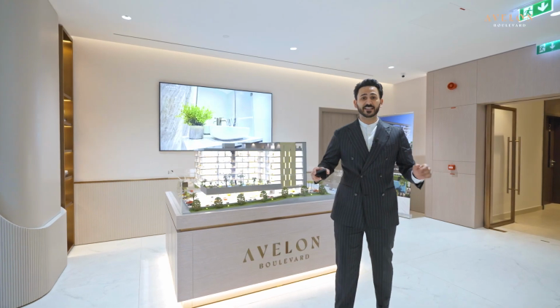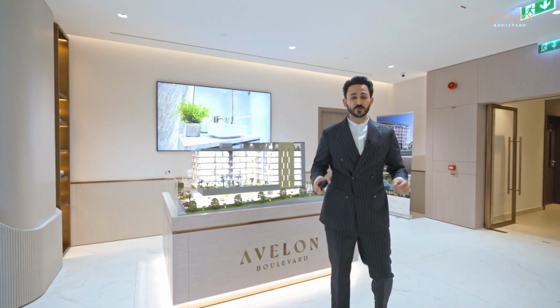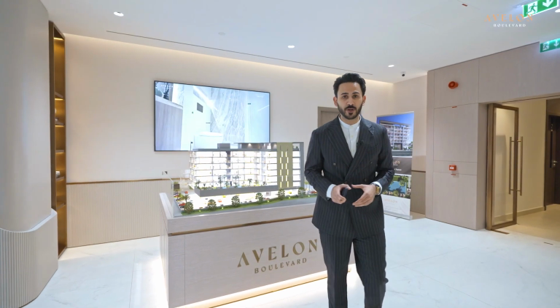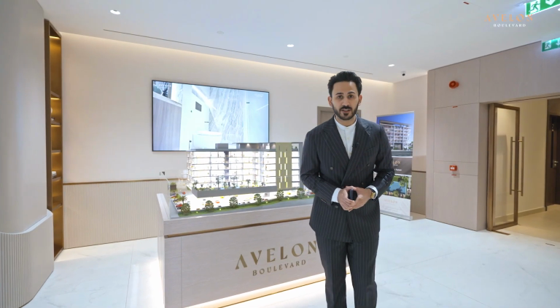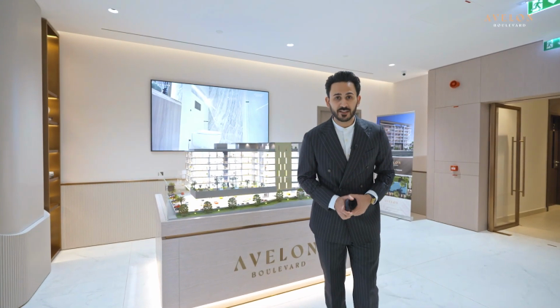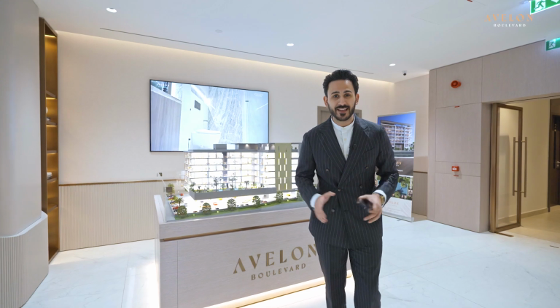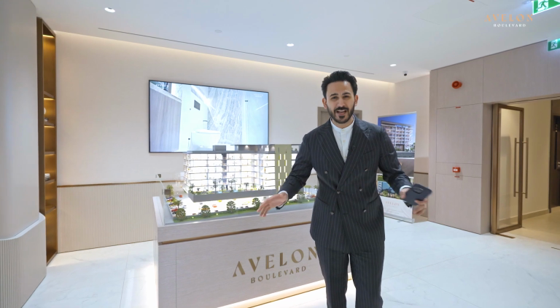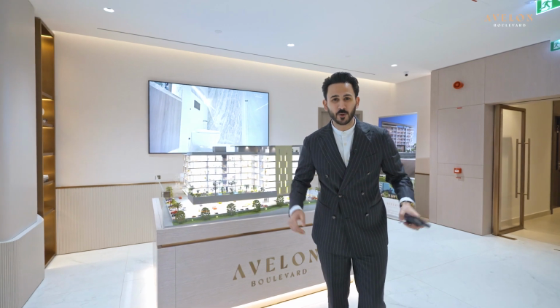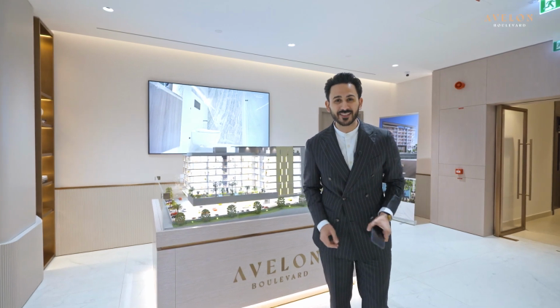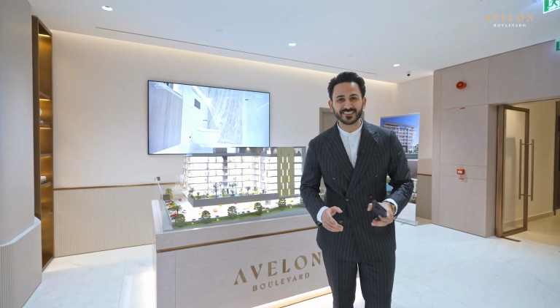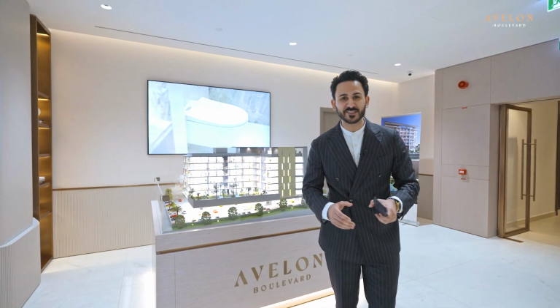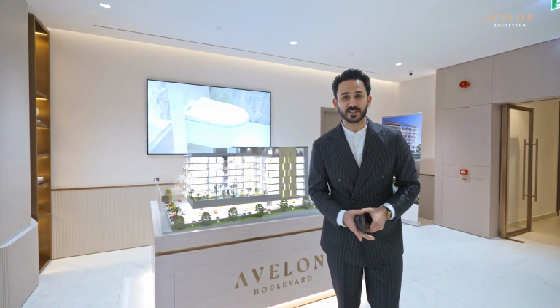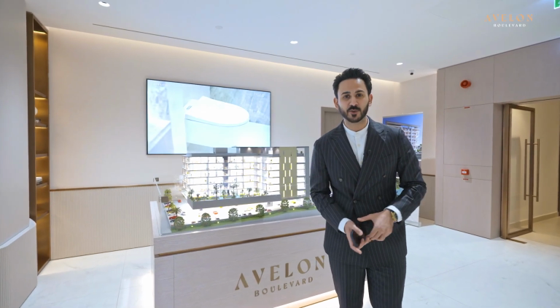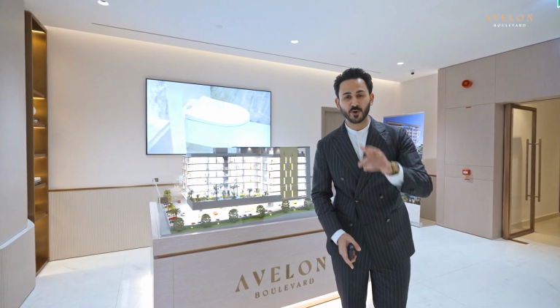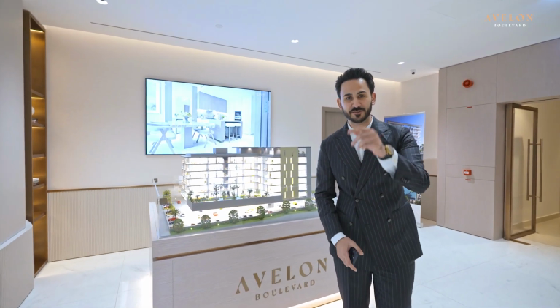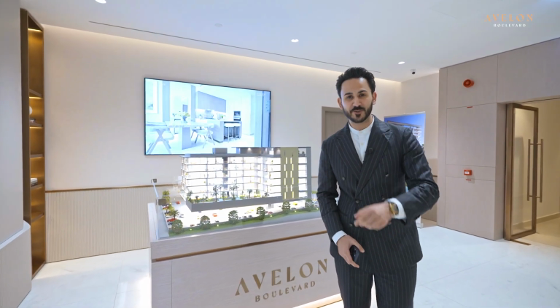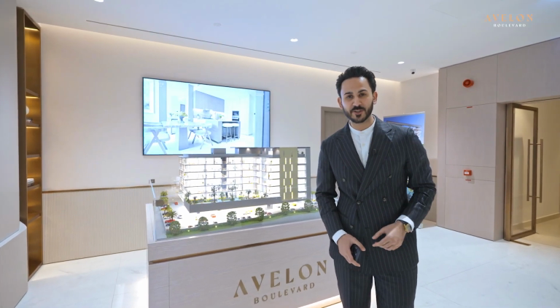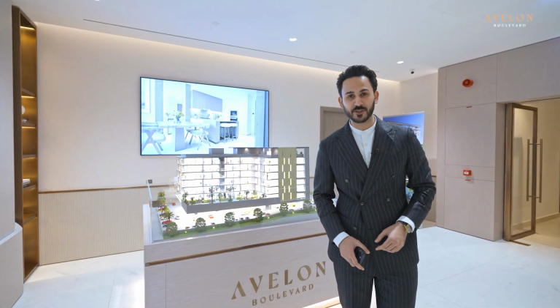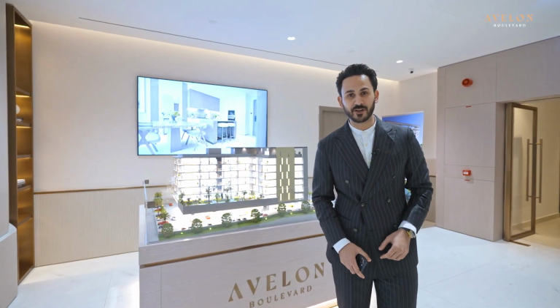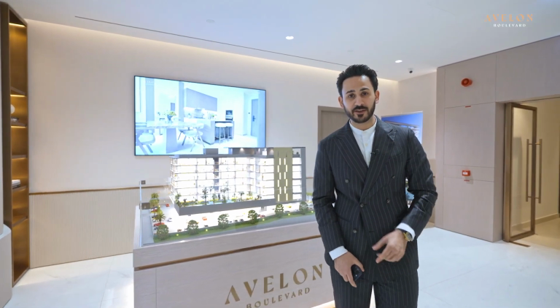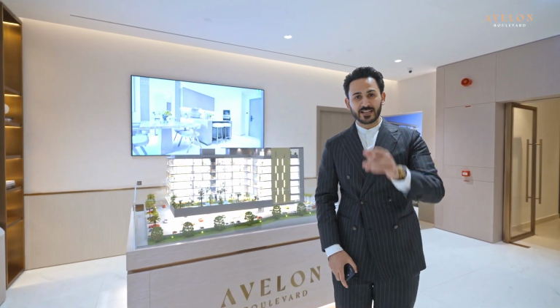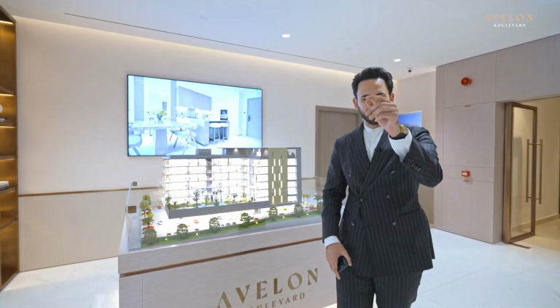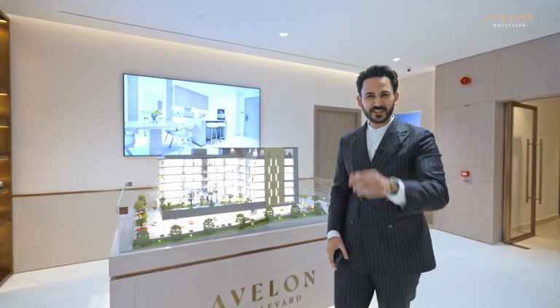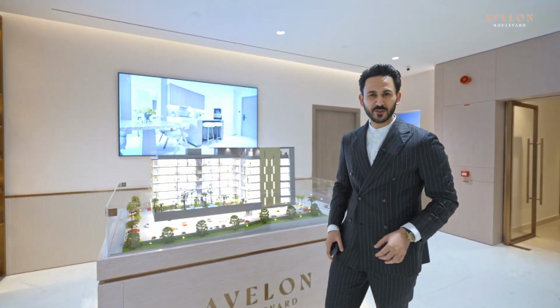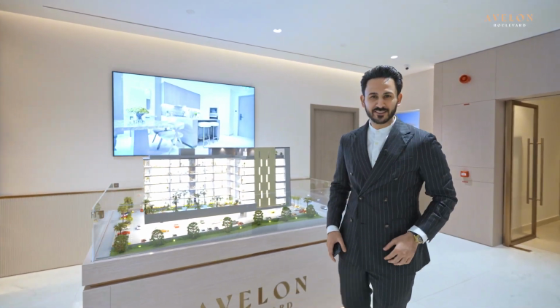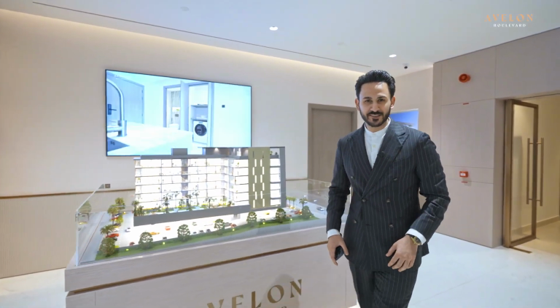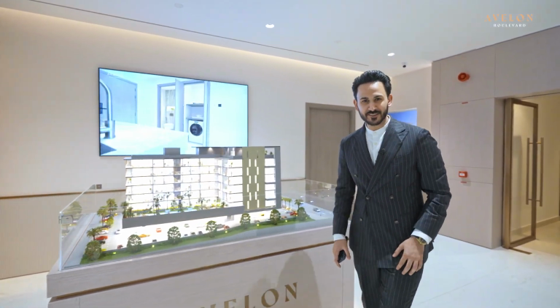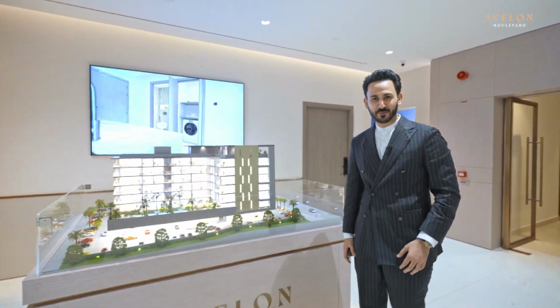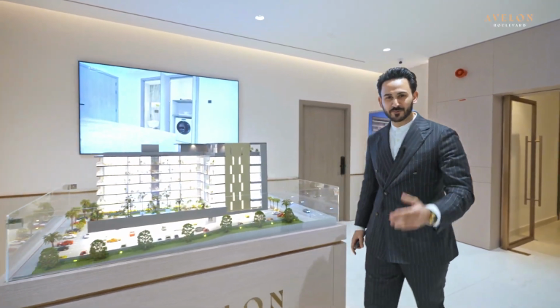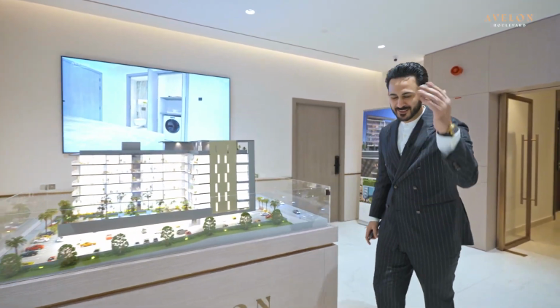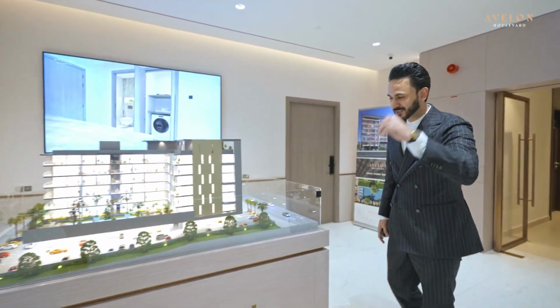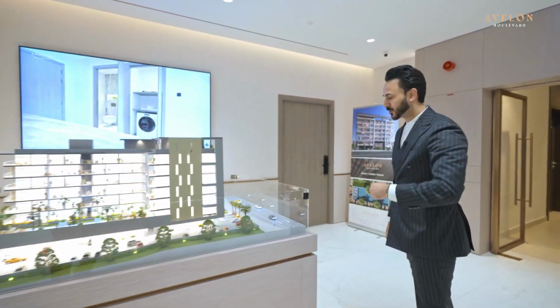And guess what? The handover is next year, Q4 2025. Let me take you guys inside the apartment. Let's go.